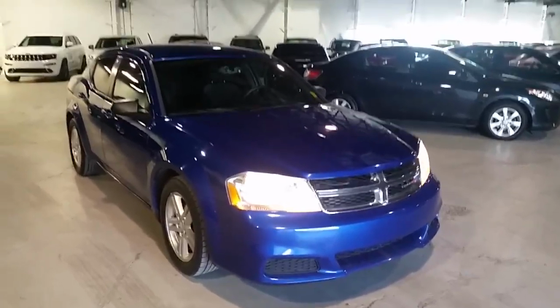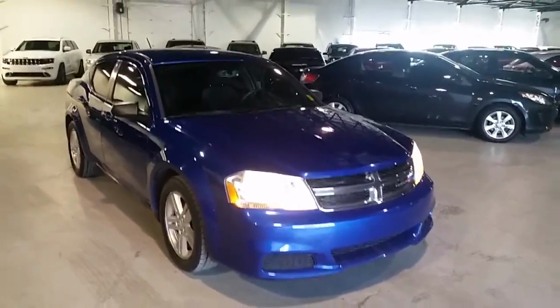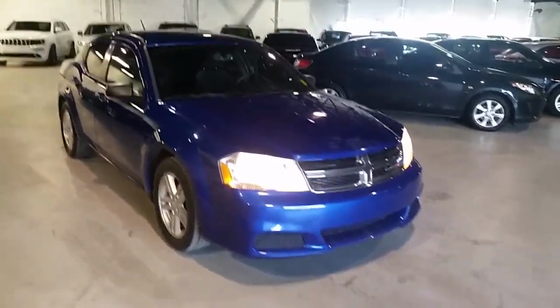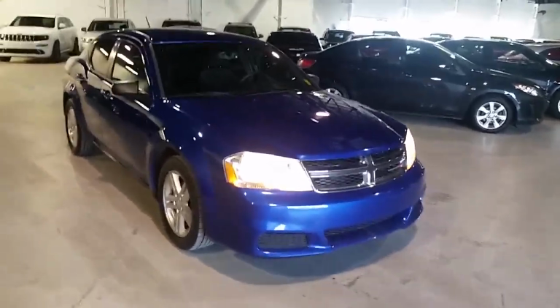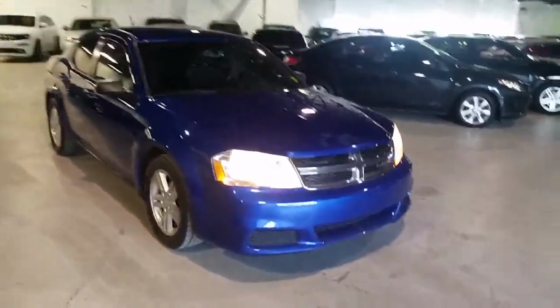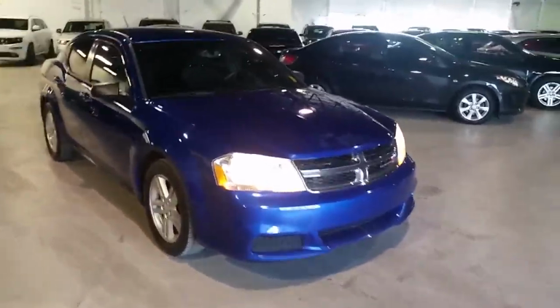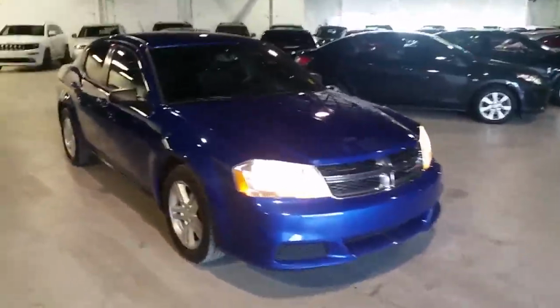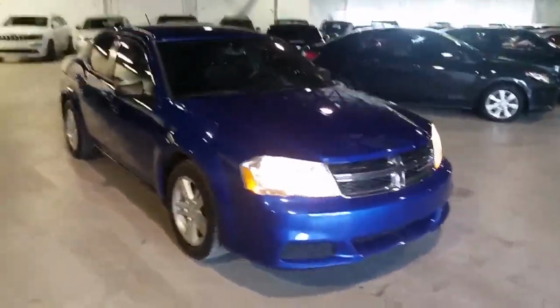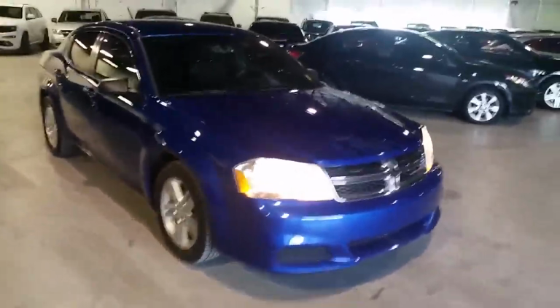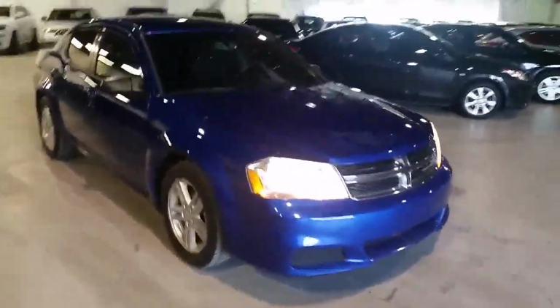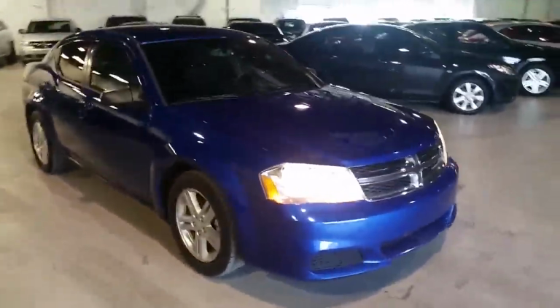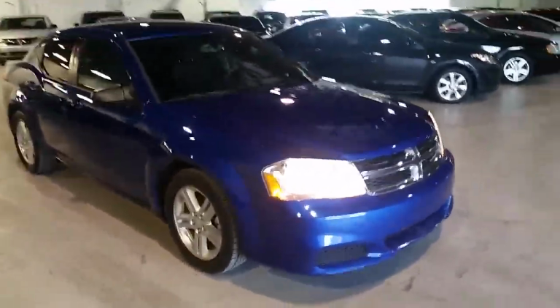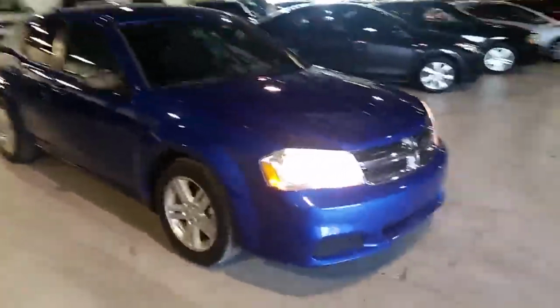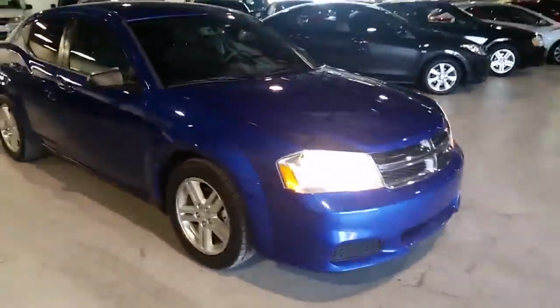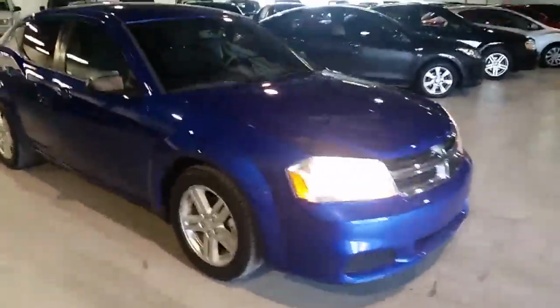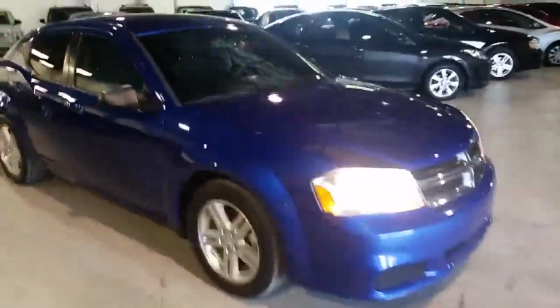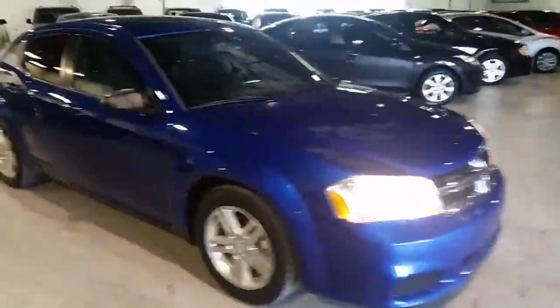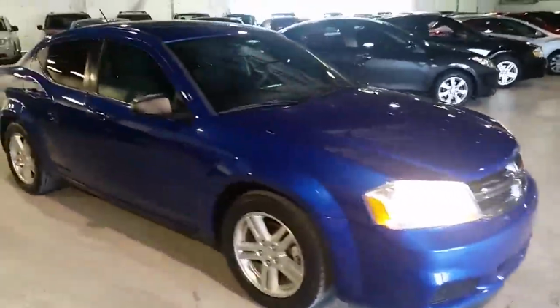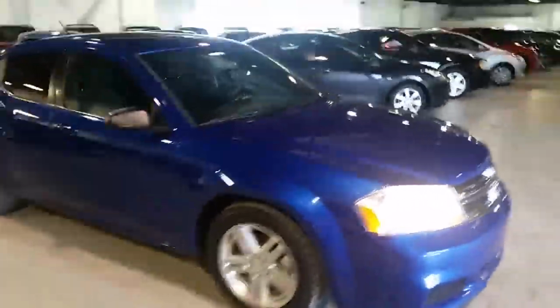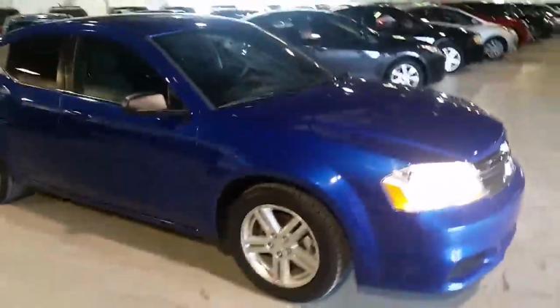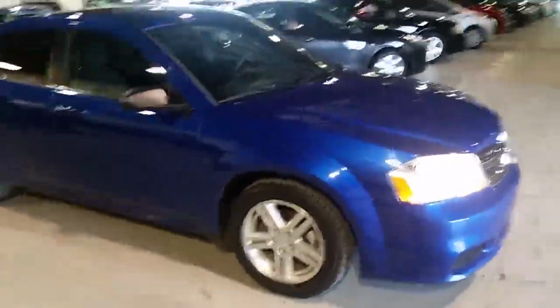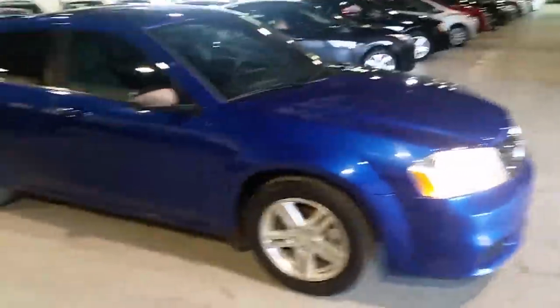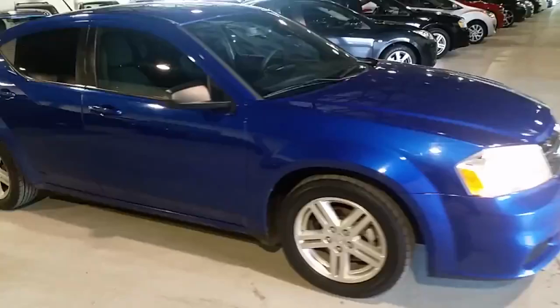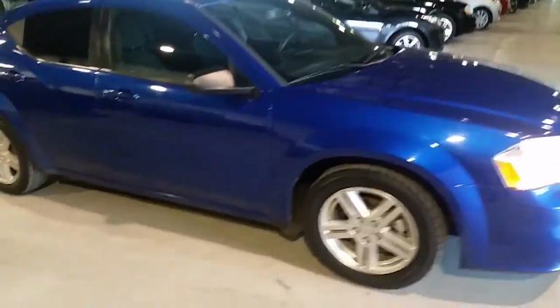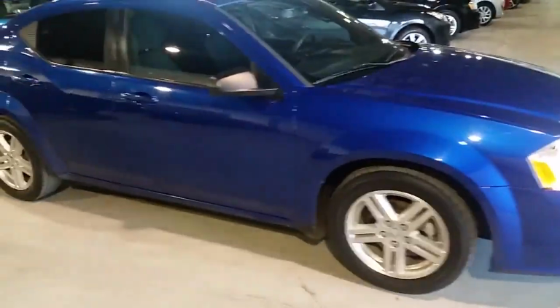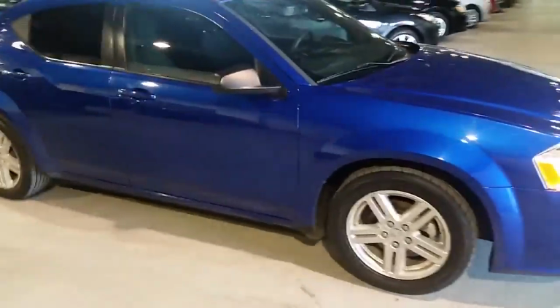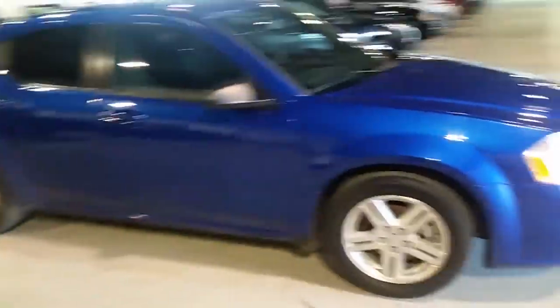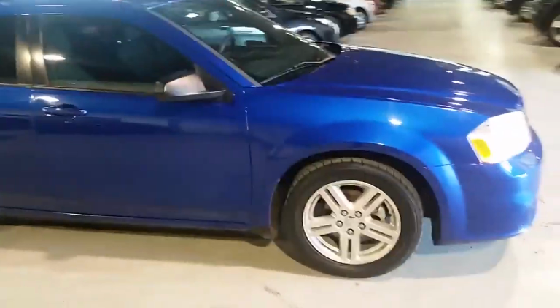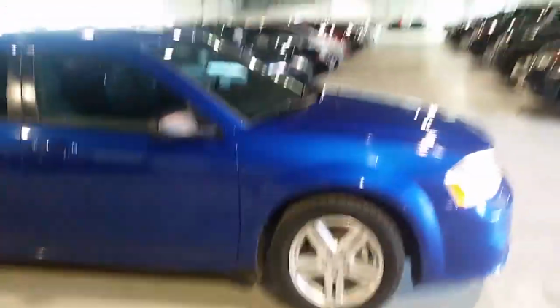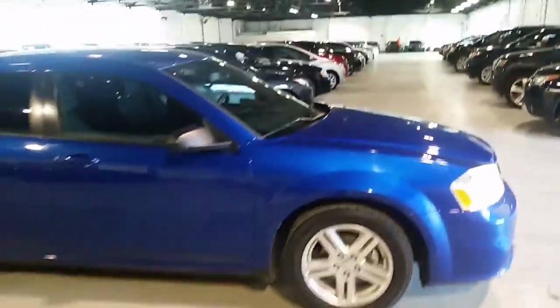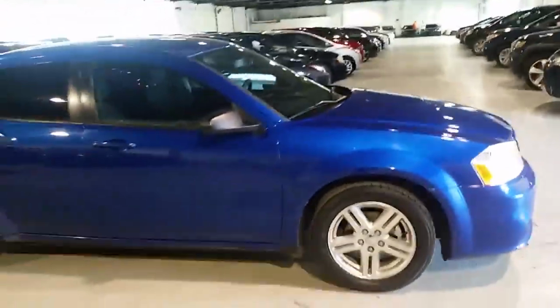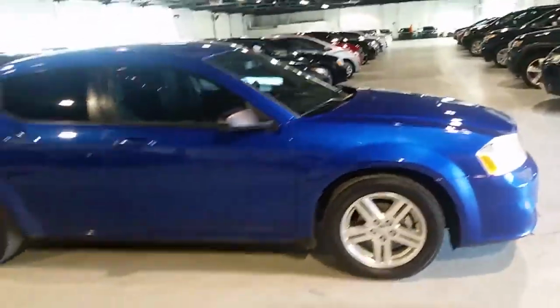Hi Kristen, this is Adam from Northside Mitsubishi. I just wanted to give you a quick look at the 2013 Avenger you inquired on.